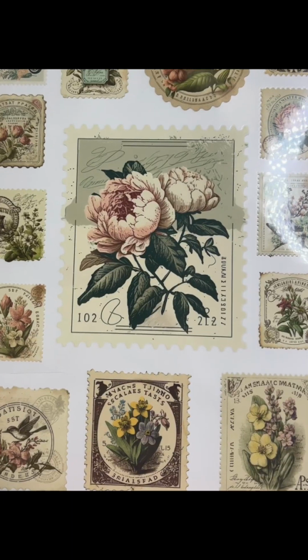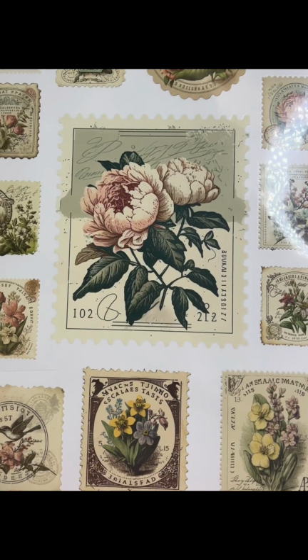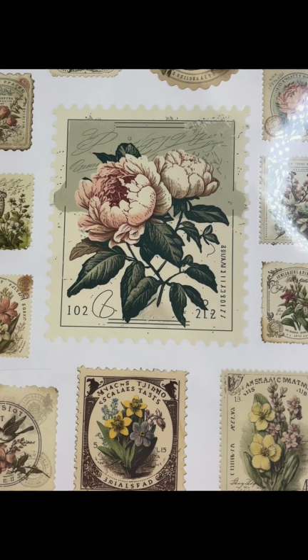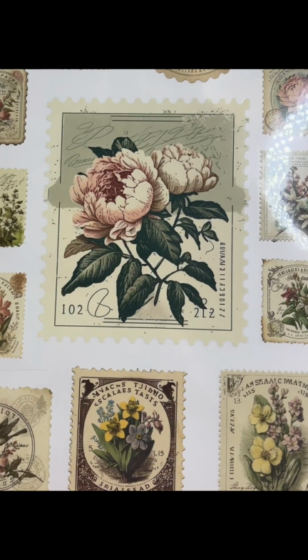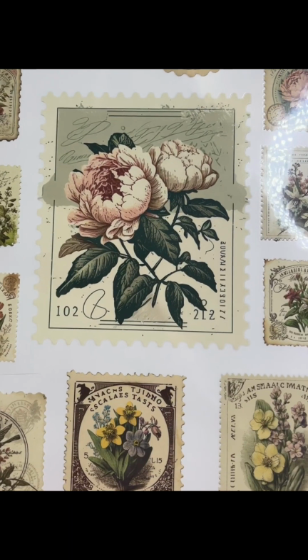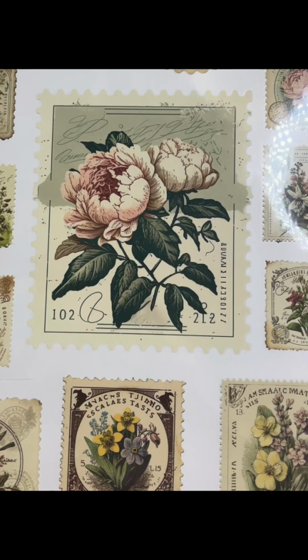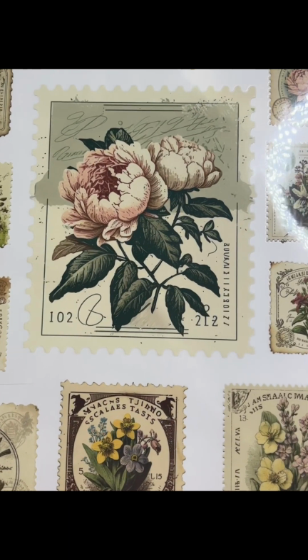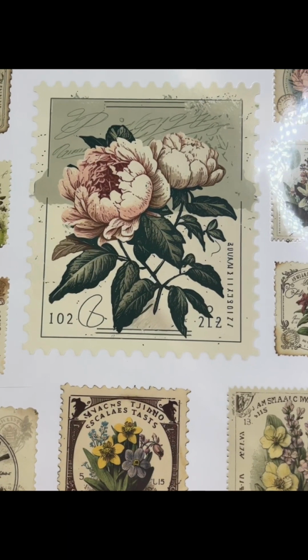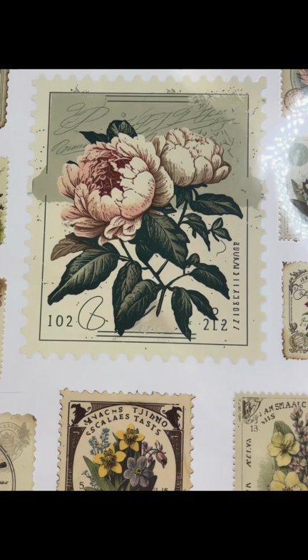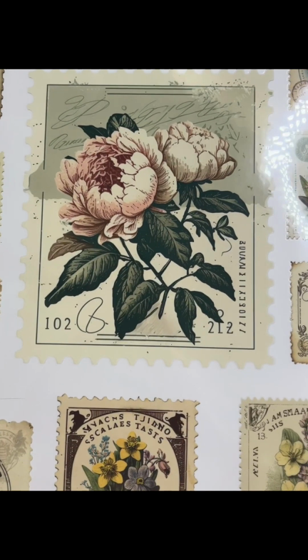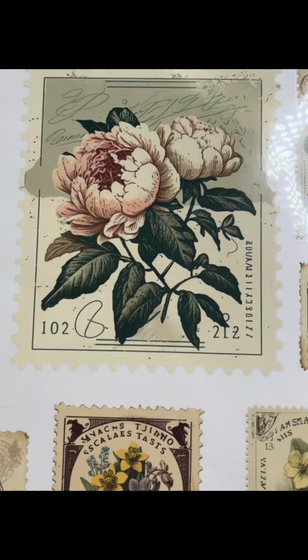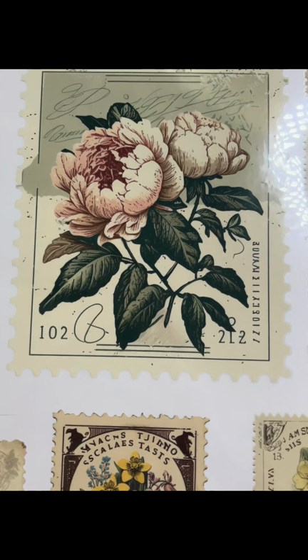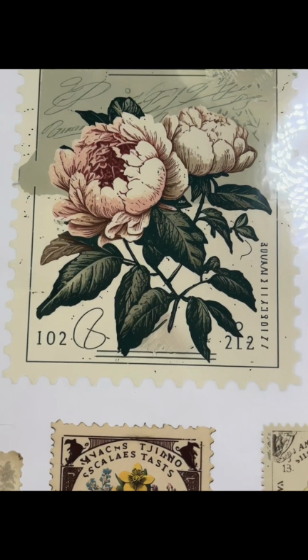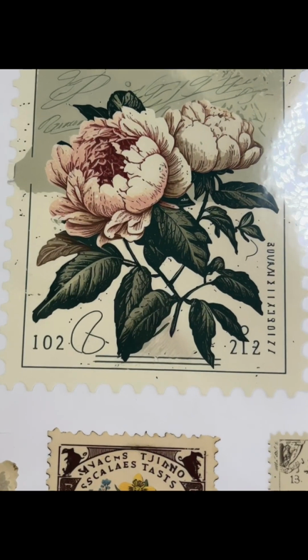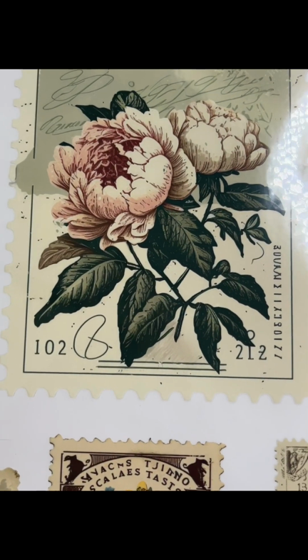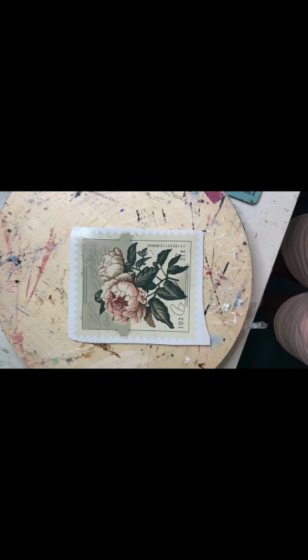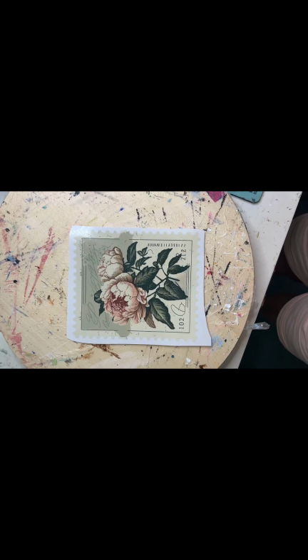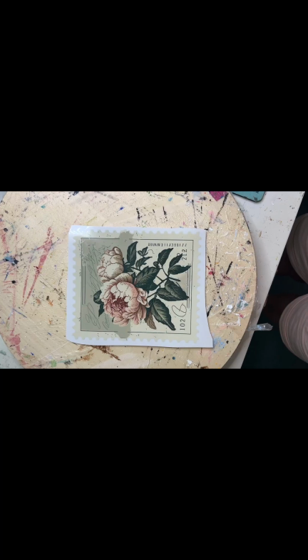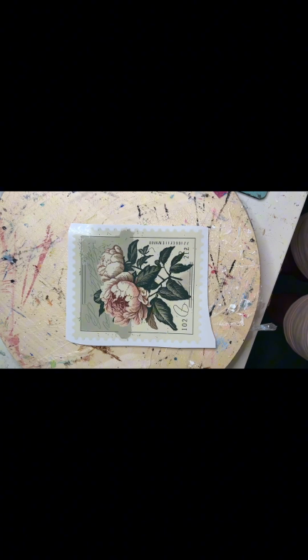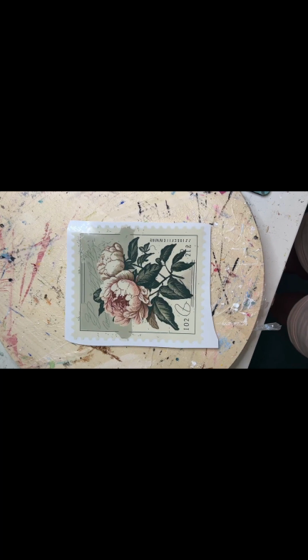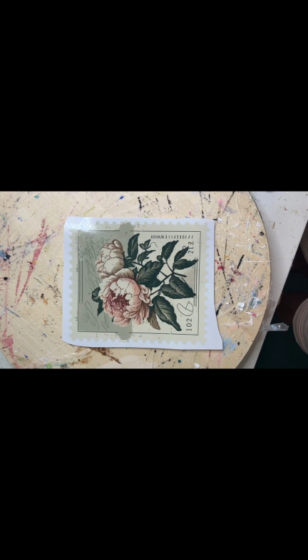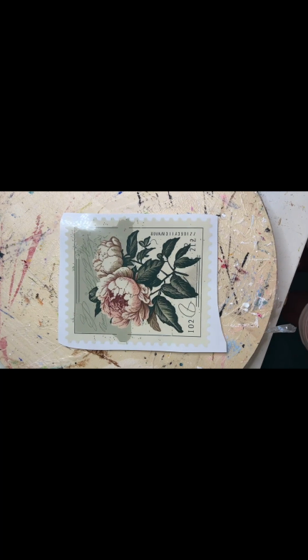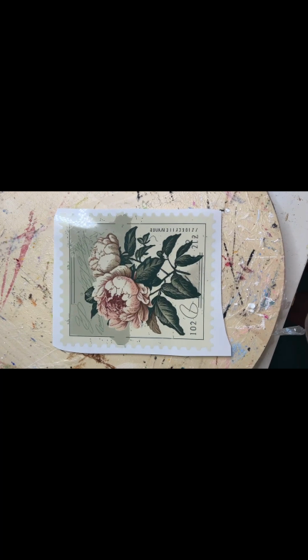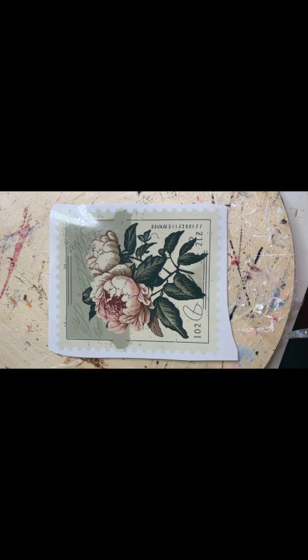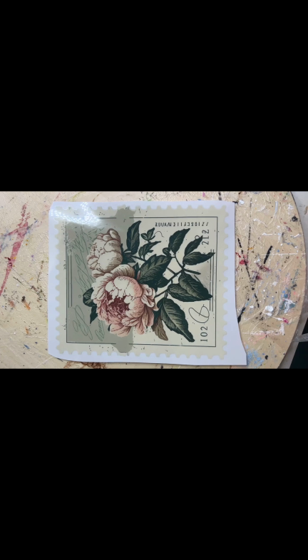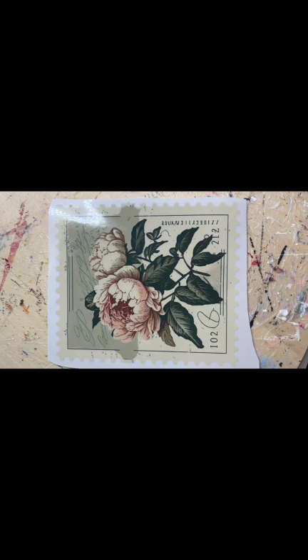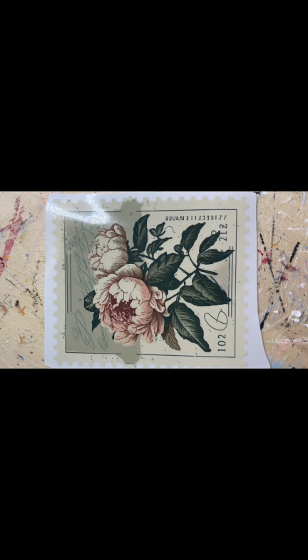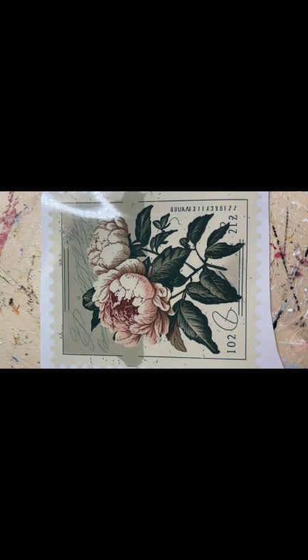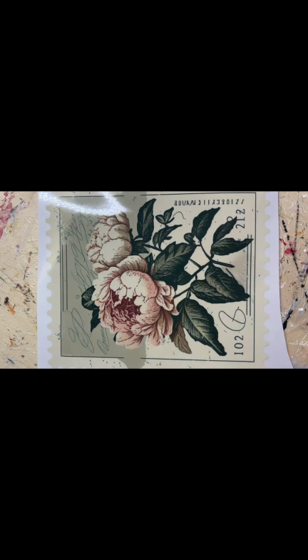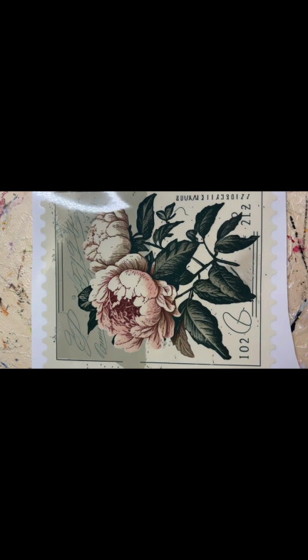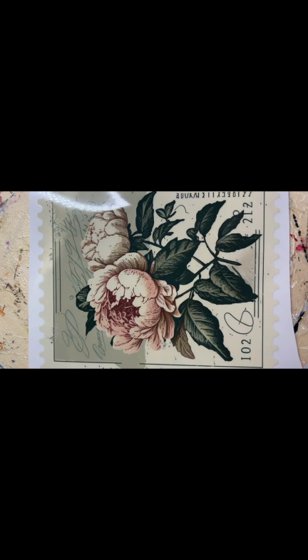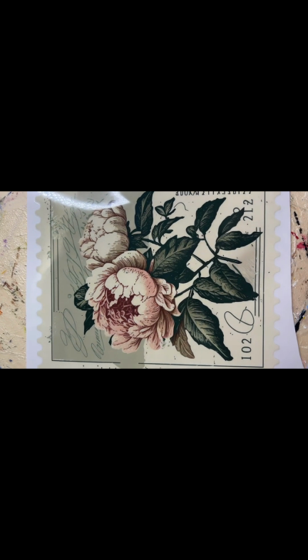Hello all, it's Teresa from Teresa's Spot for Art. Today we are doing a project using Essential Stencil Rub on Transfers.